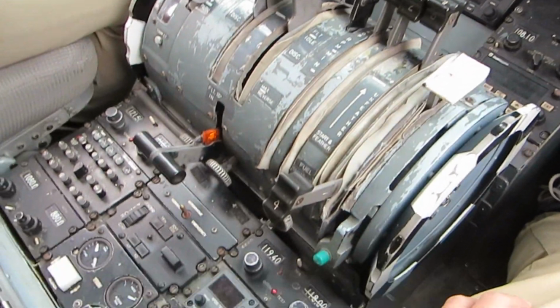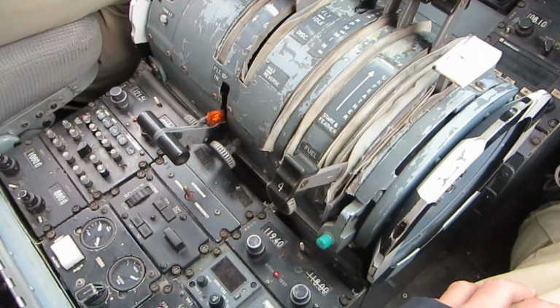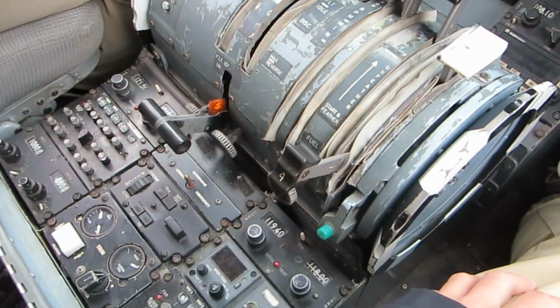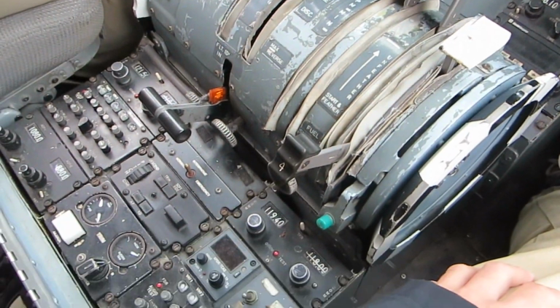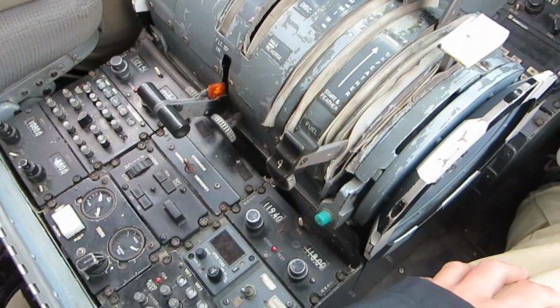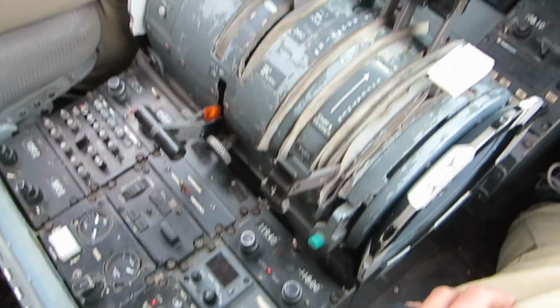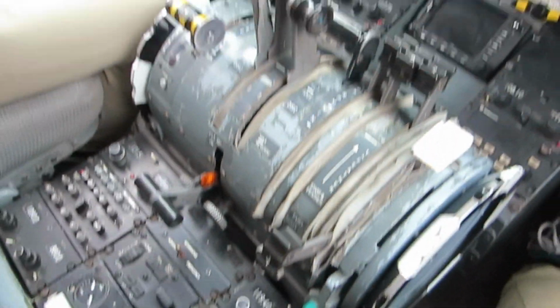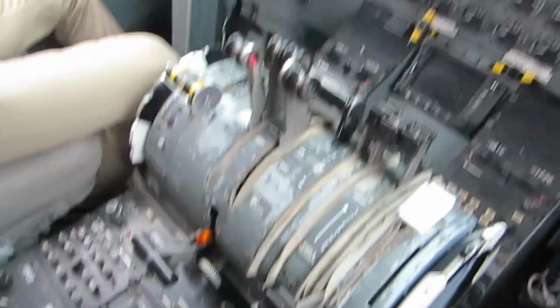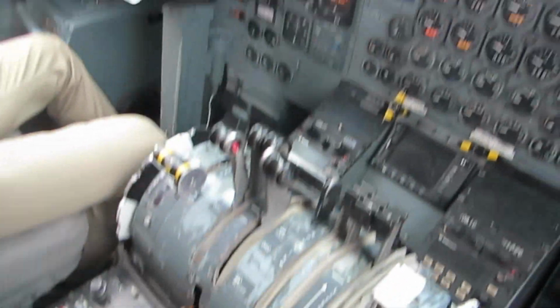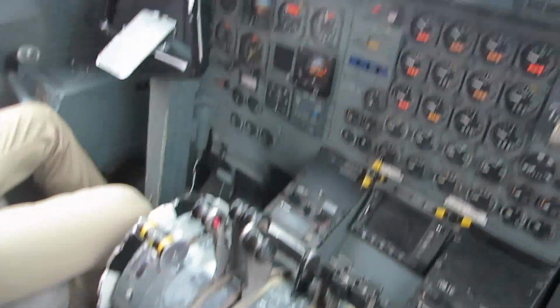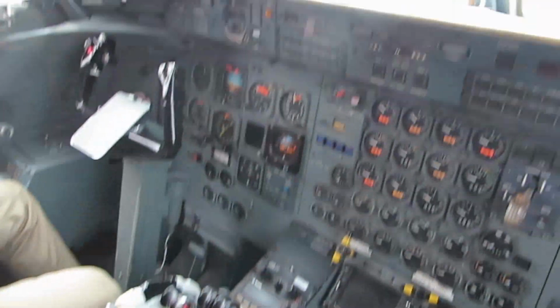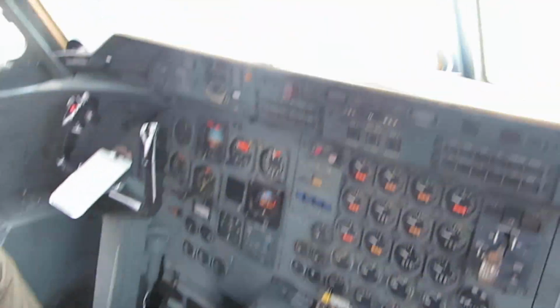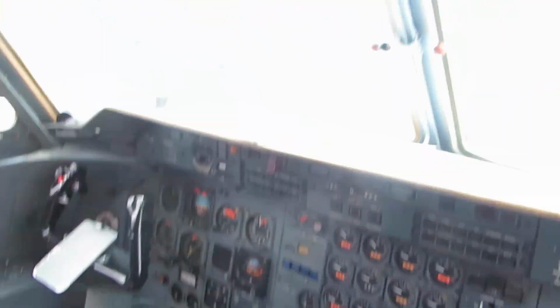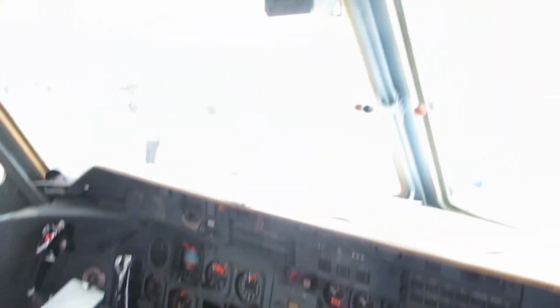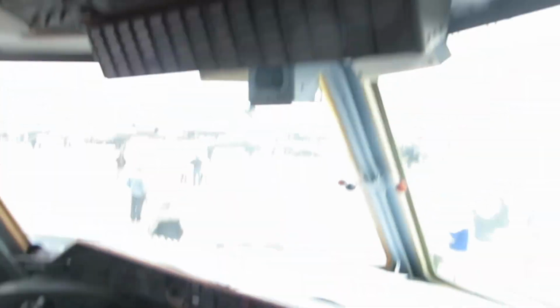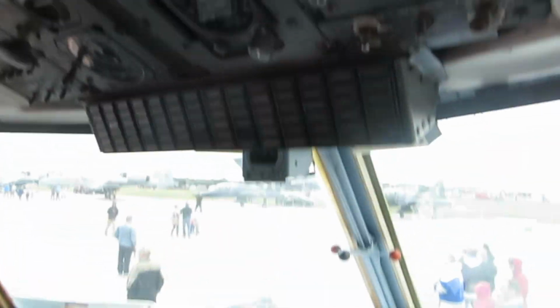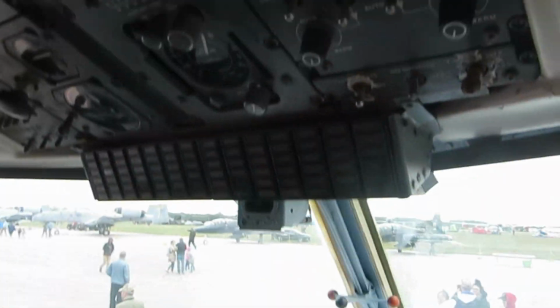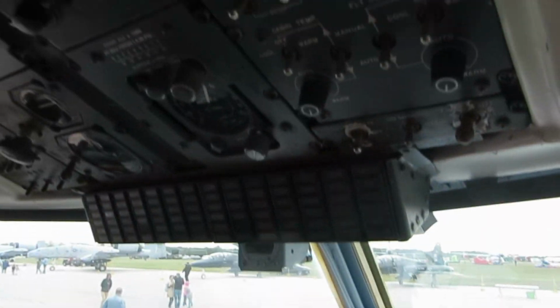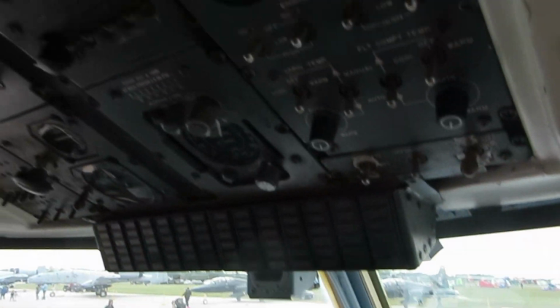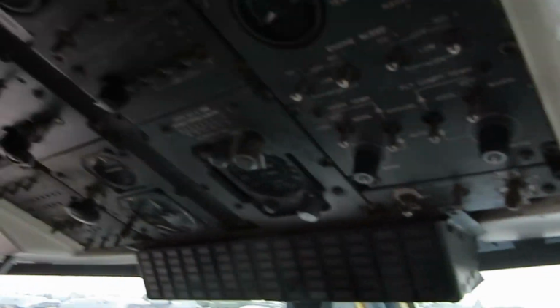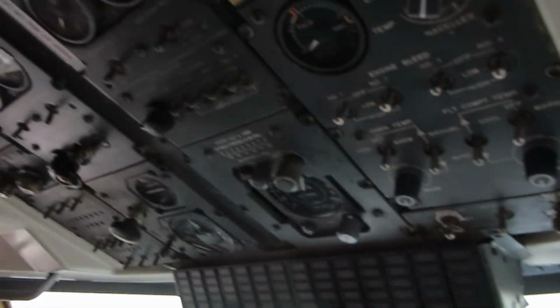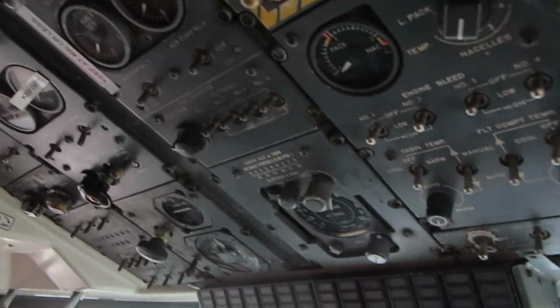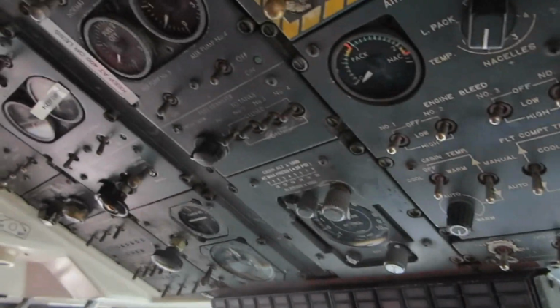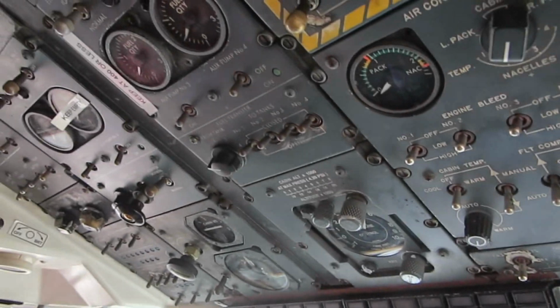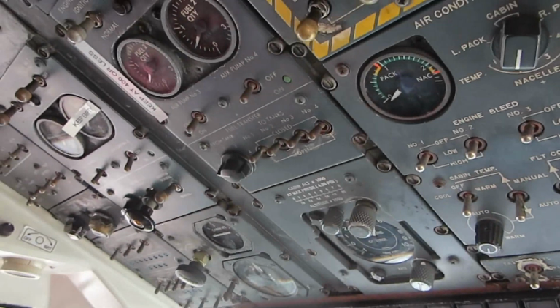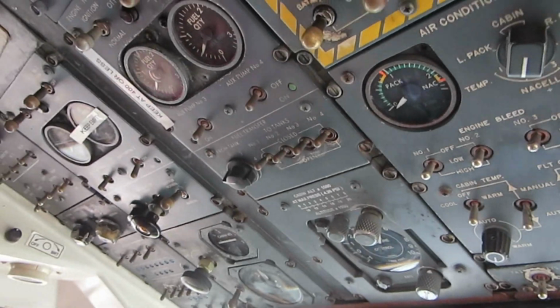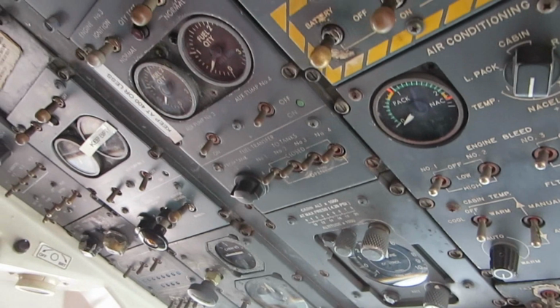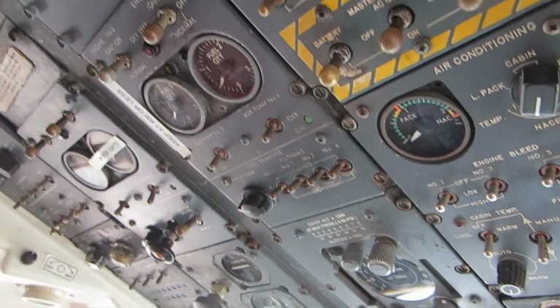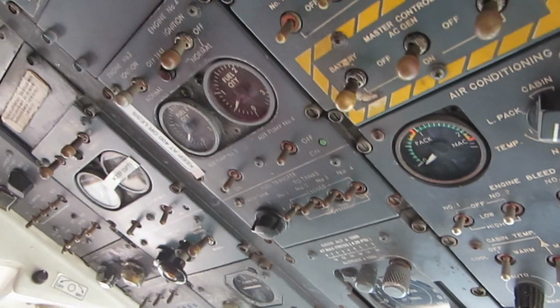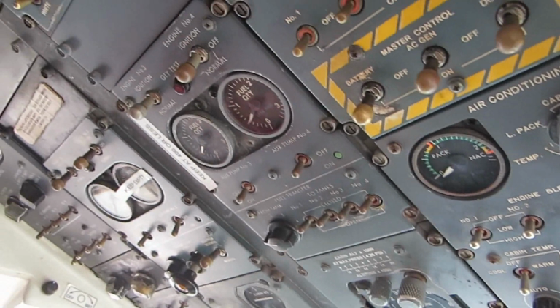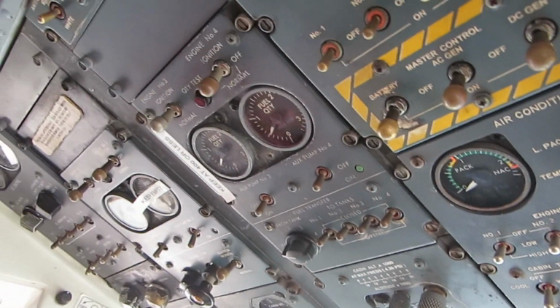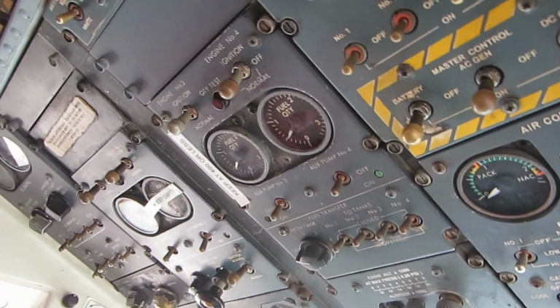Yeah, we do runs in this — this is our basic maintenance flight sim.